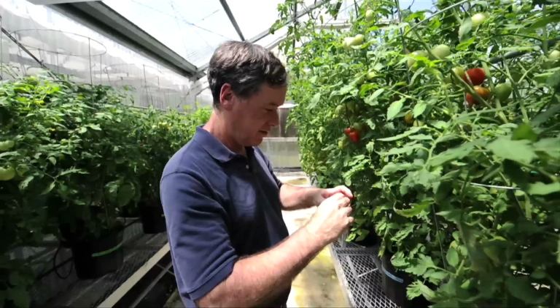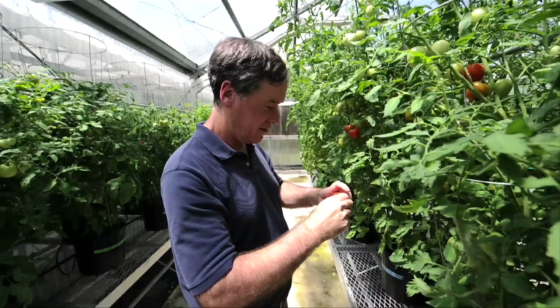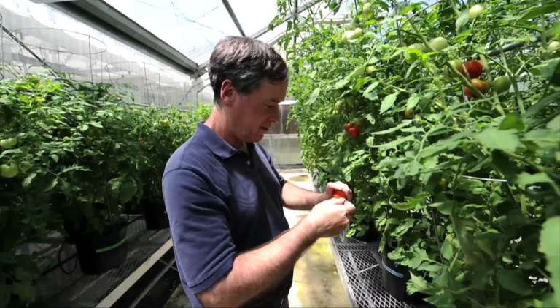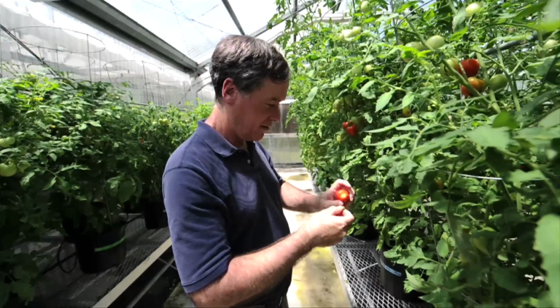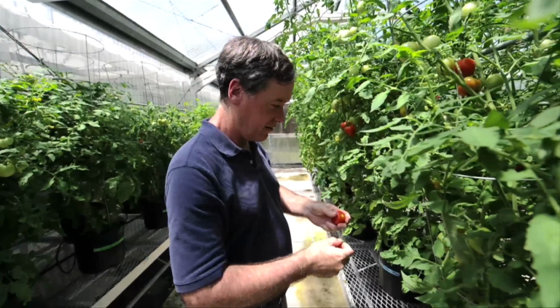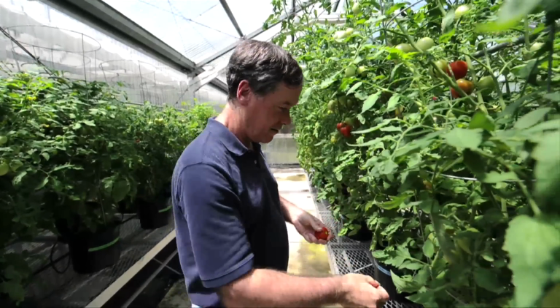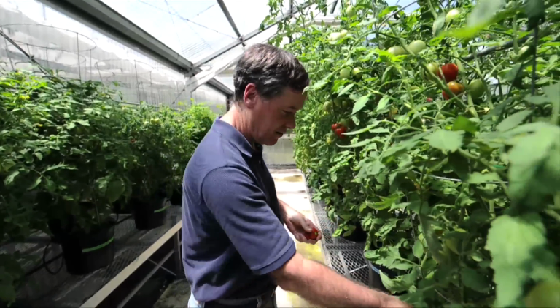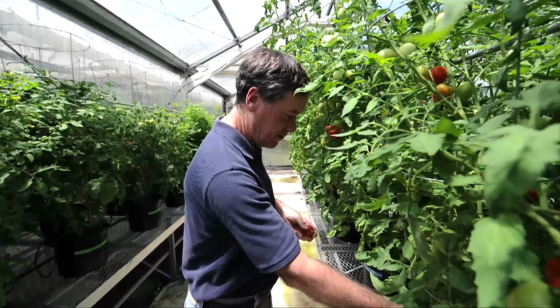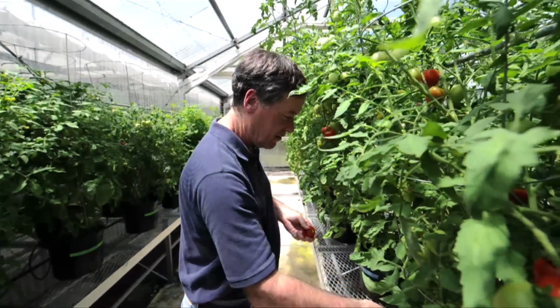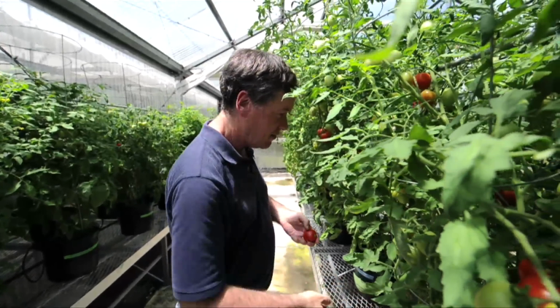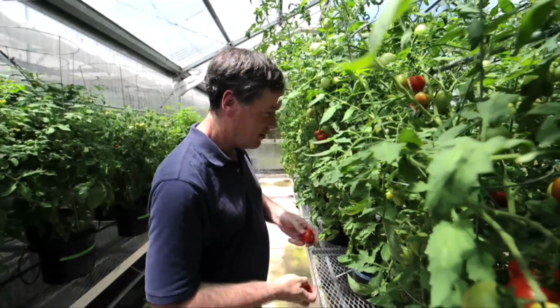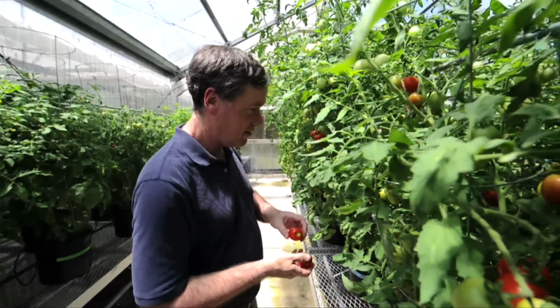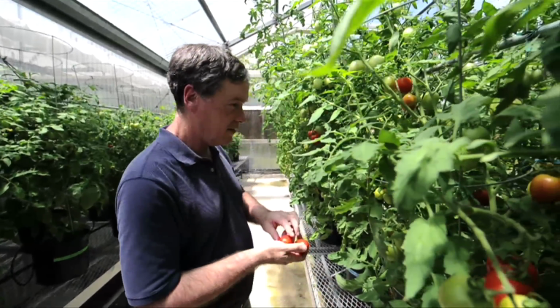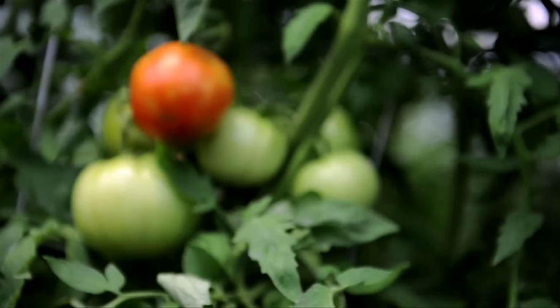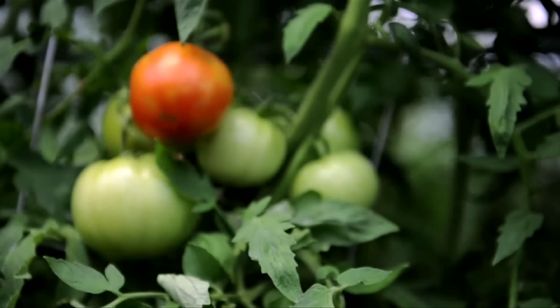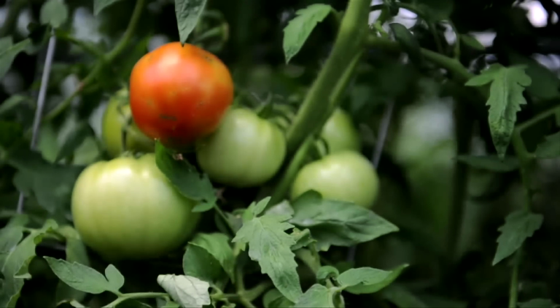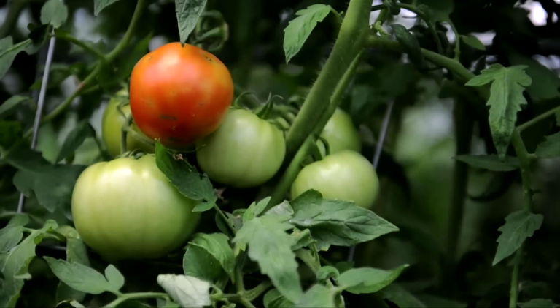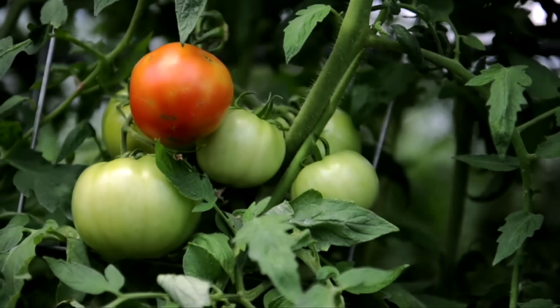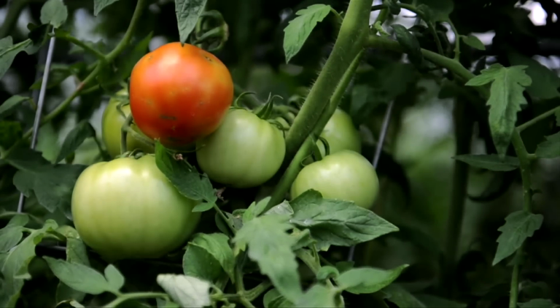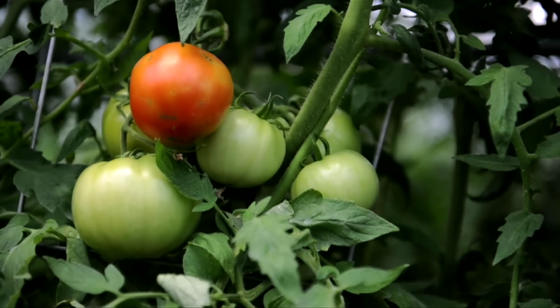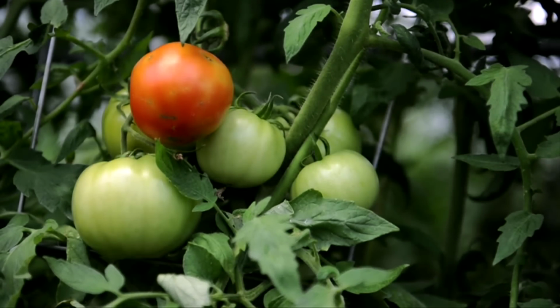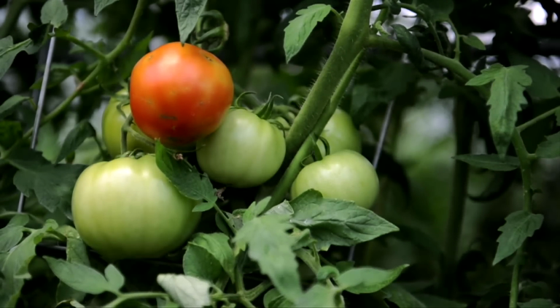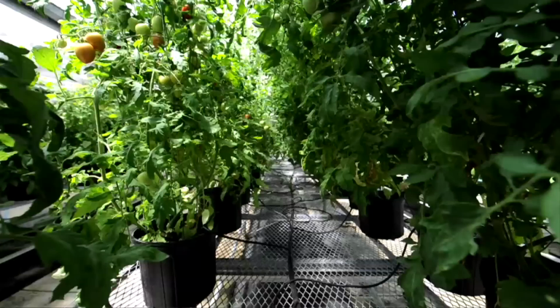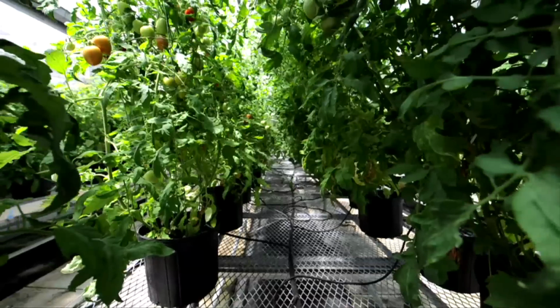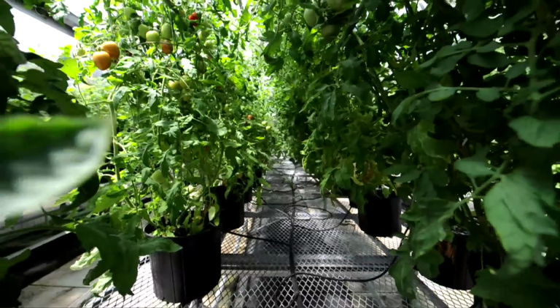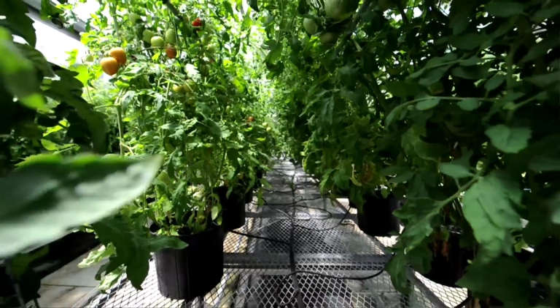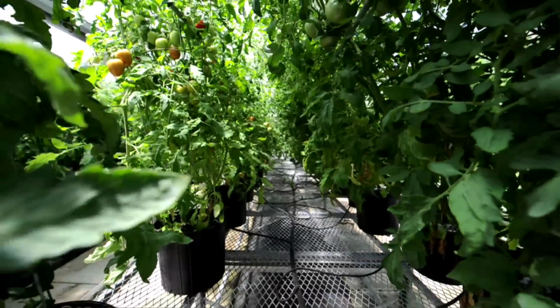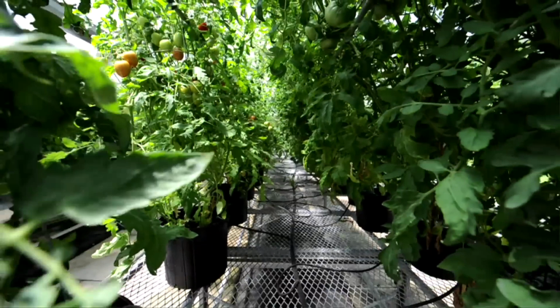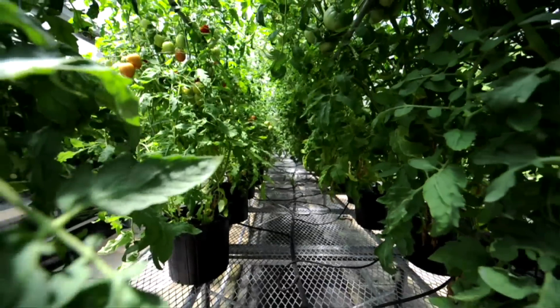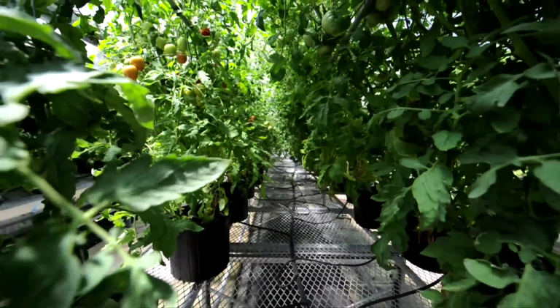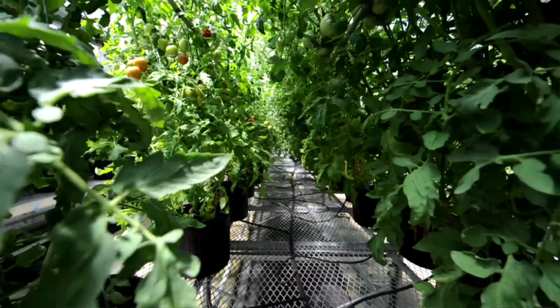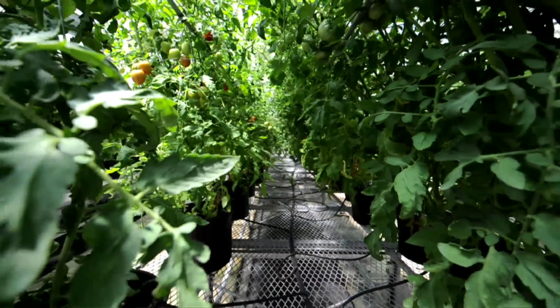Klee thinks his work will lead to tastier tomatoes at the market within a few years. I'm Josh Lebowitz reporting.